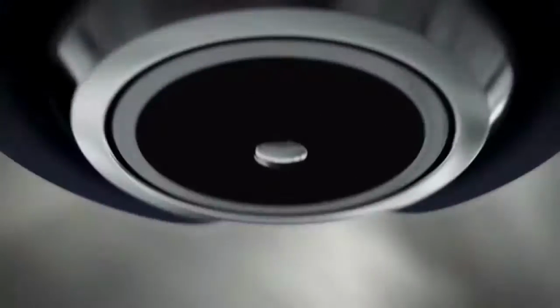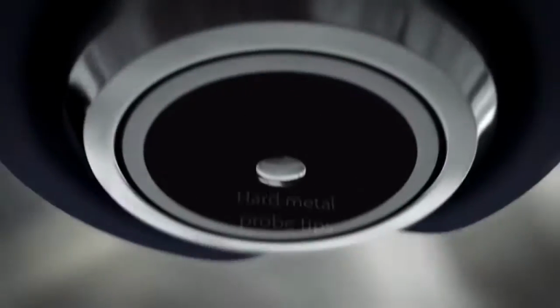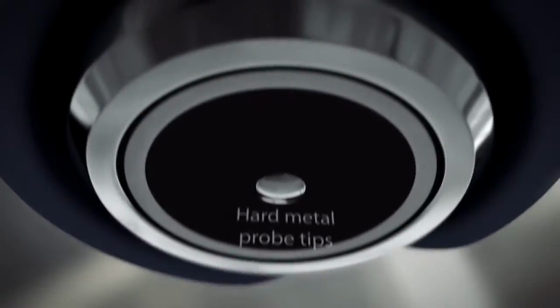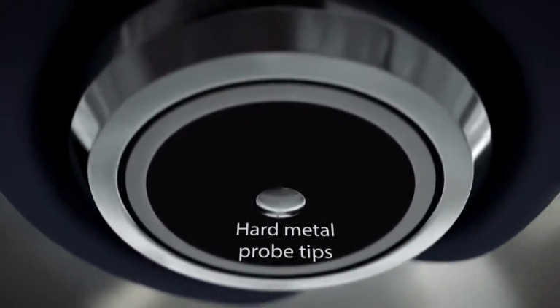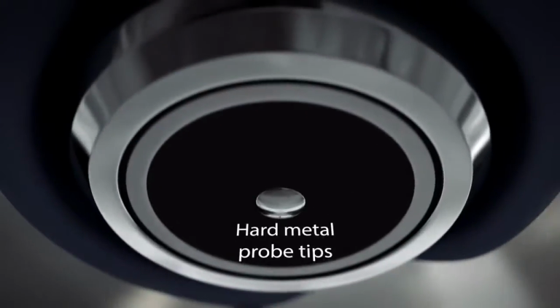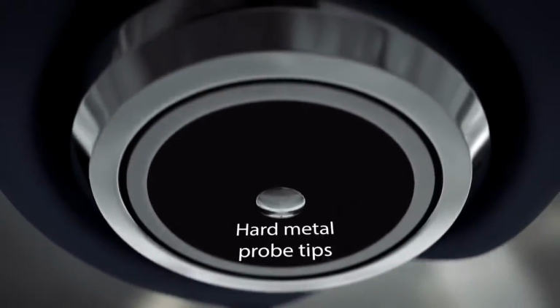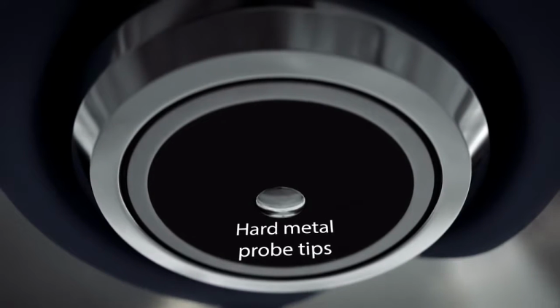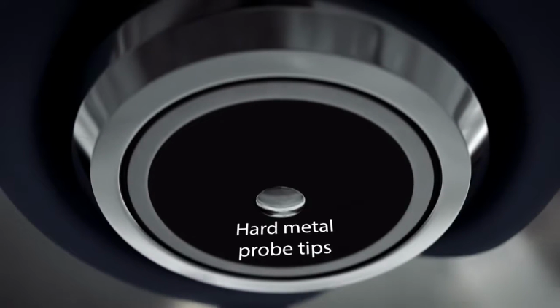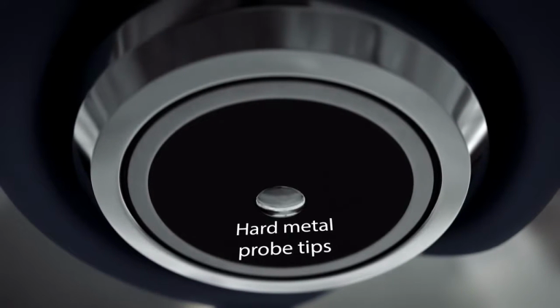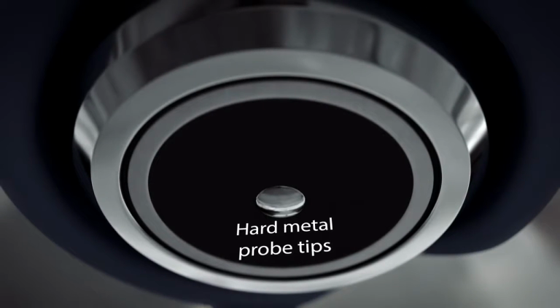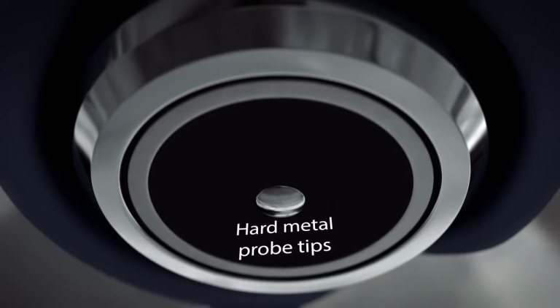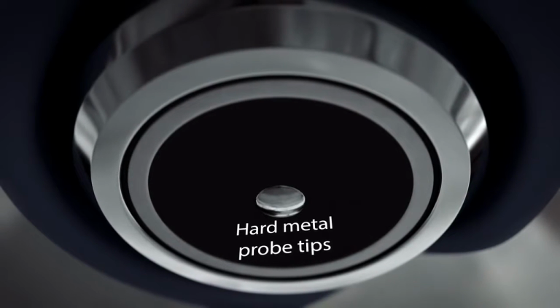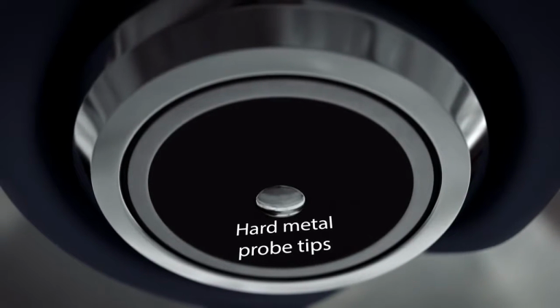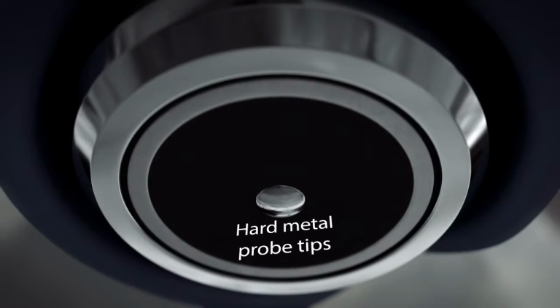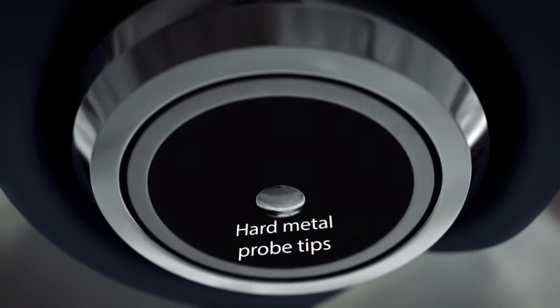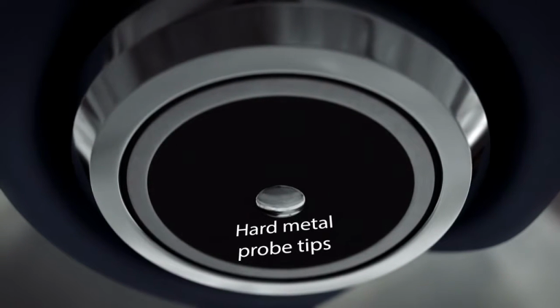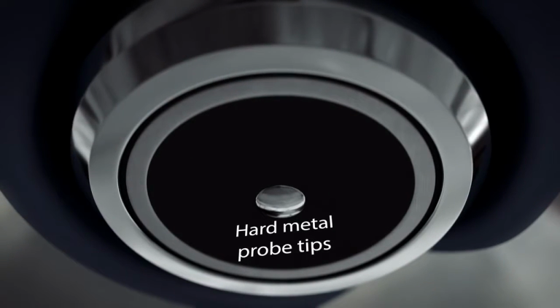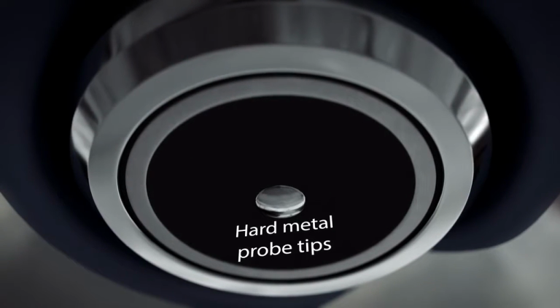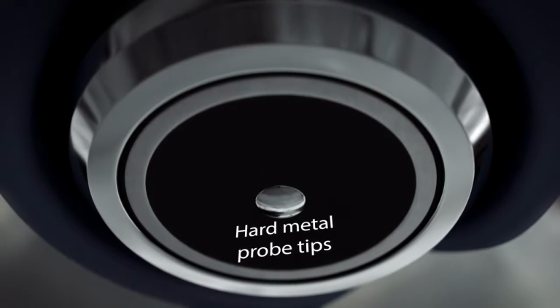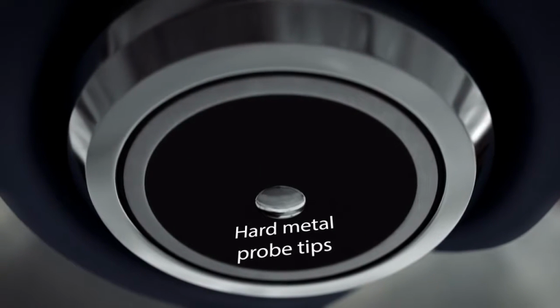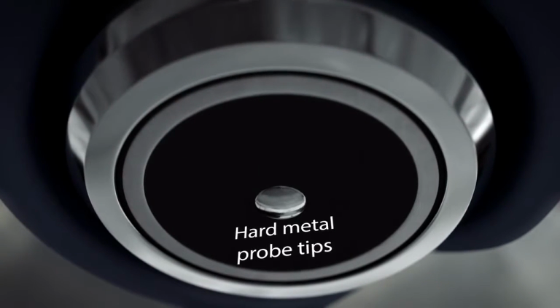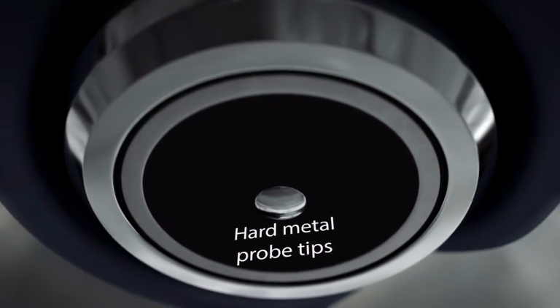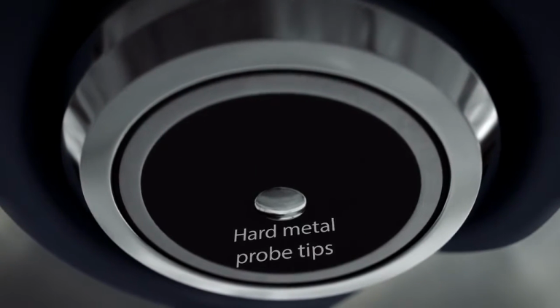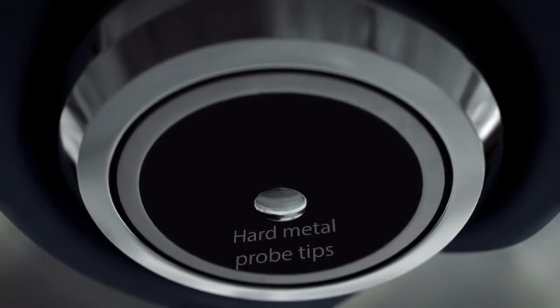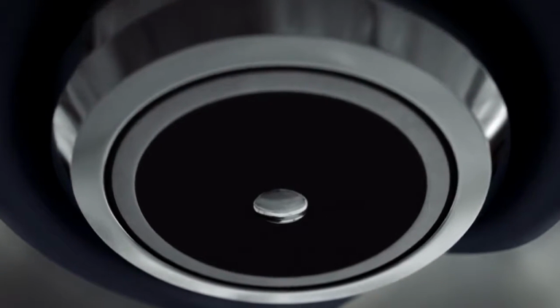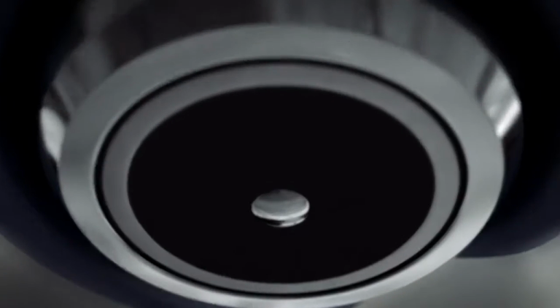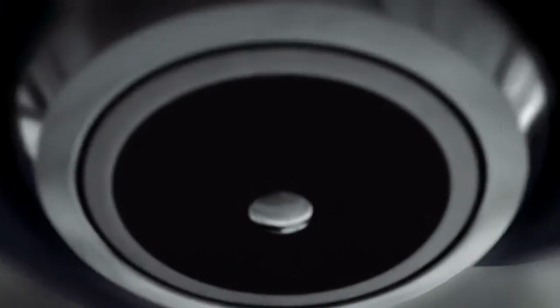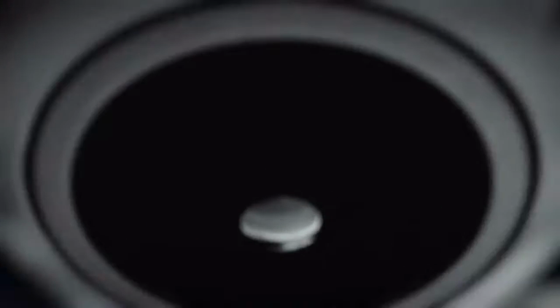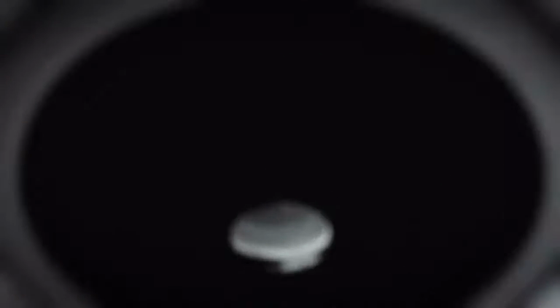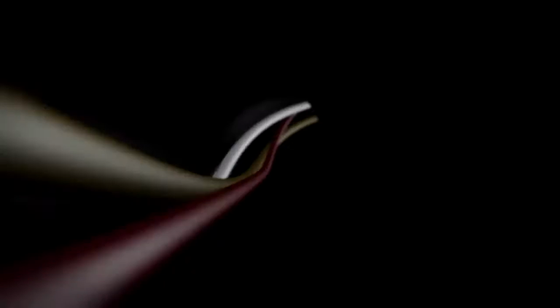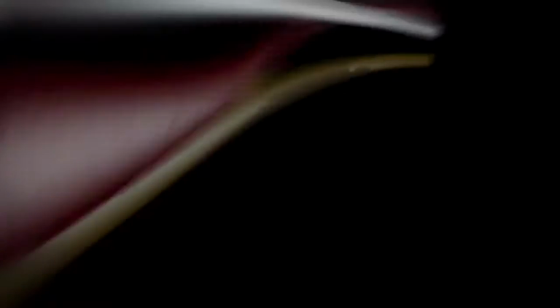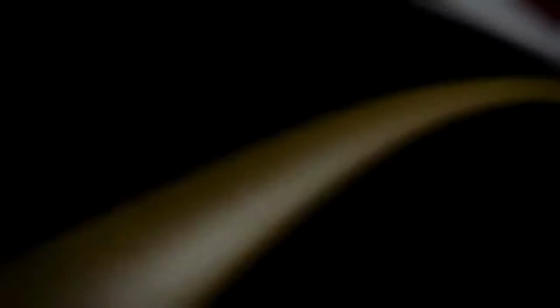Even after a thousand uses, the hard probe tip shows no sign of wear.